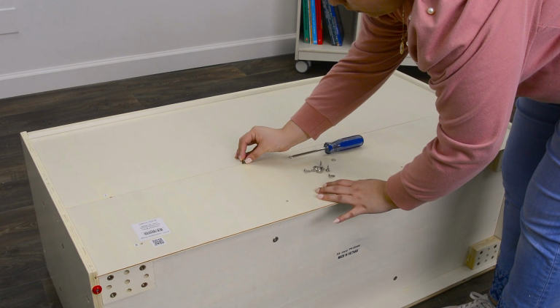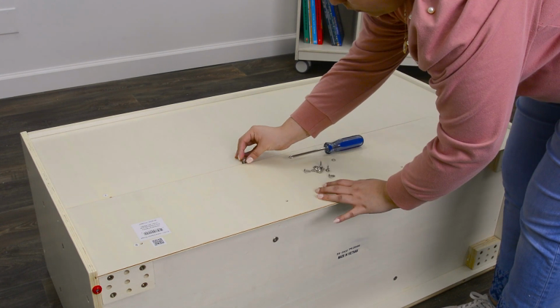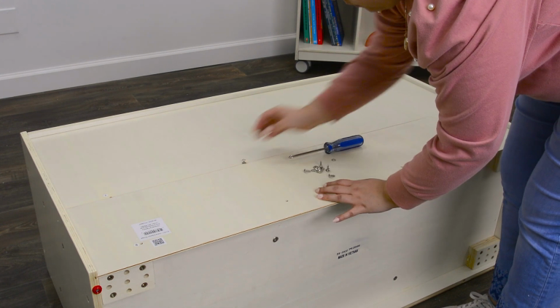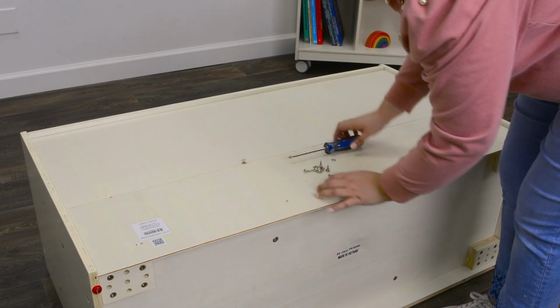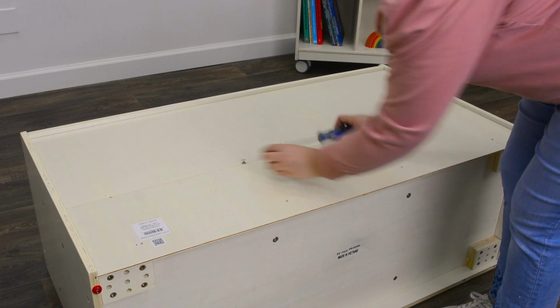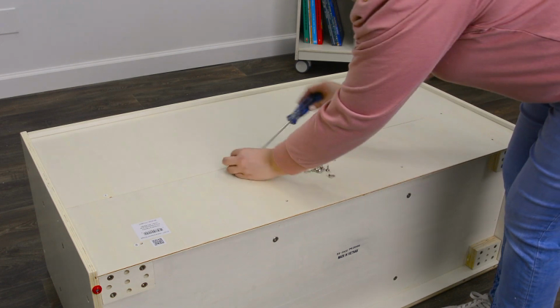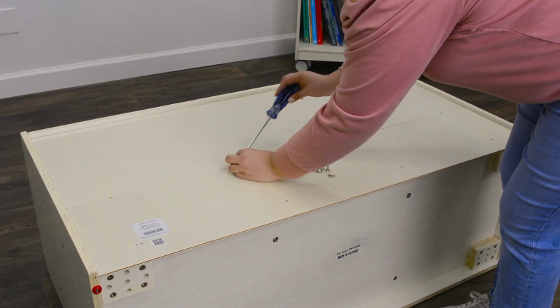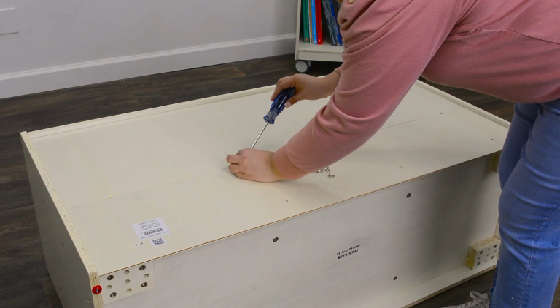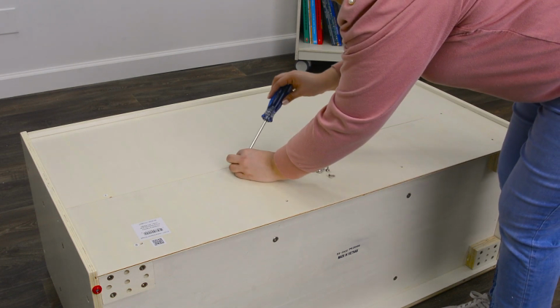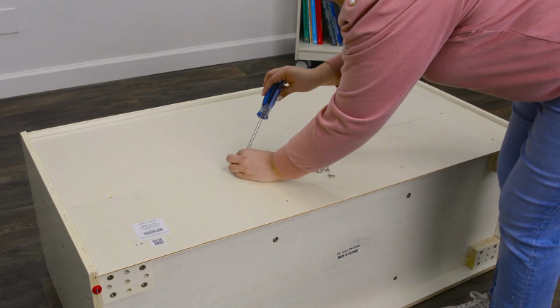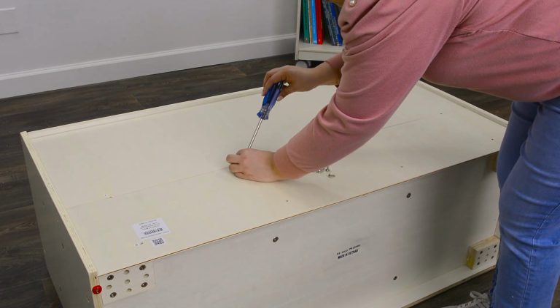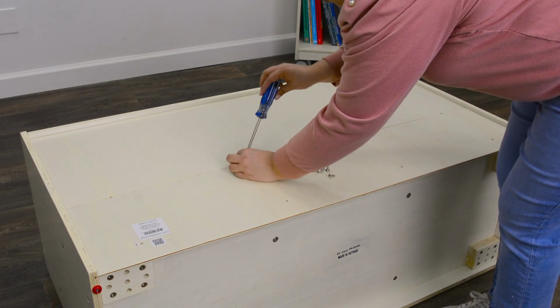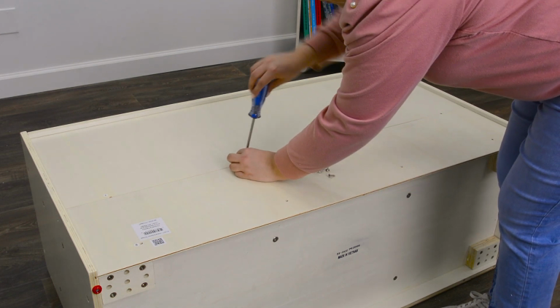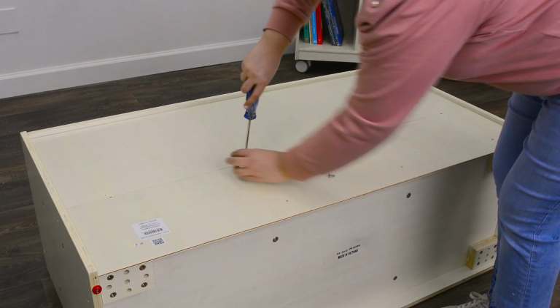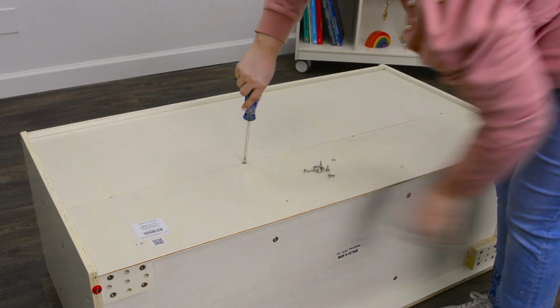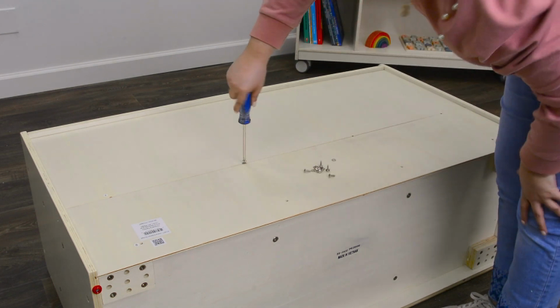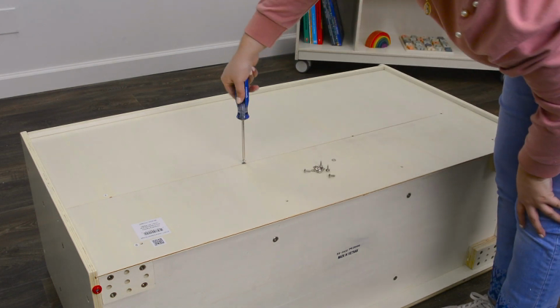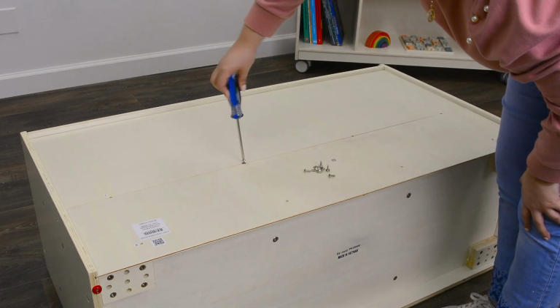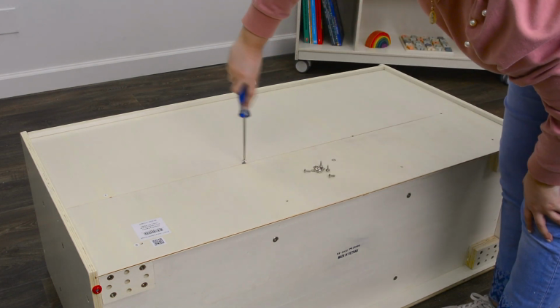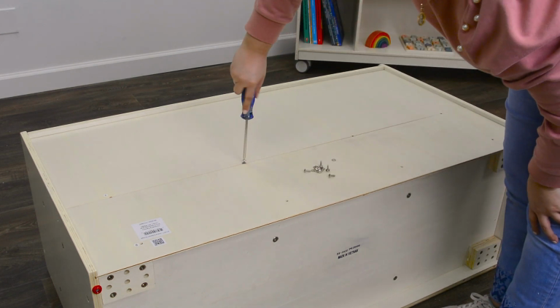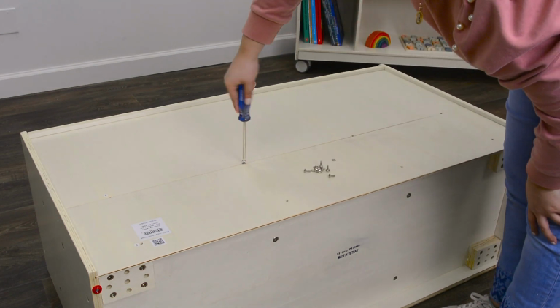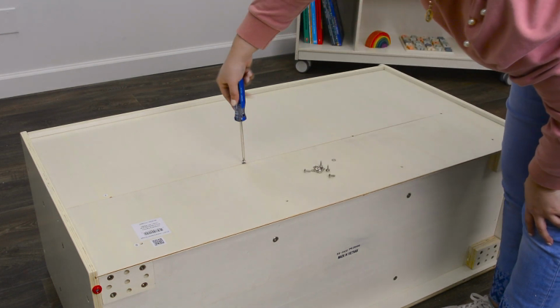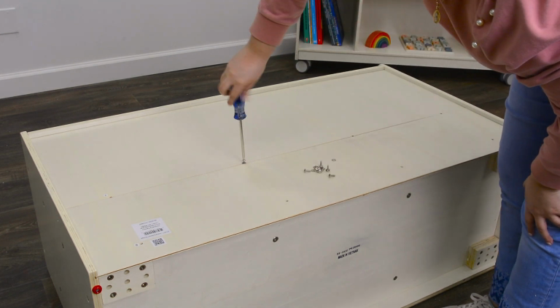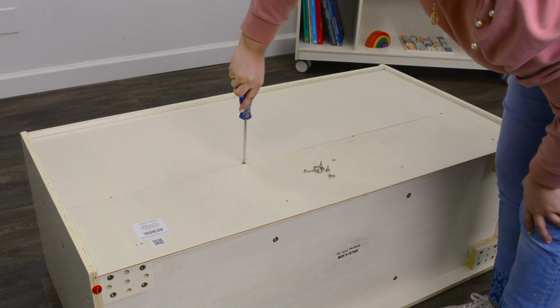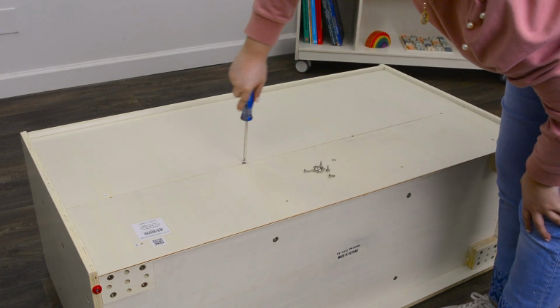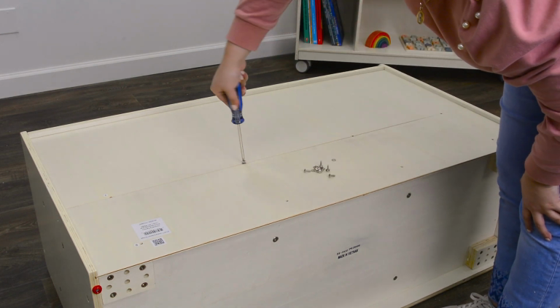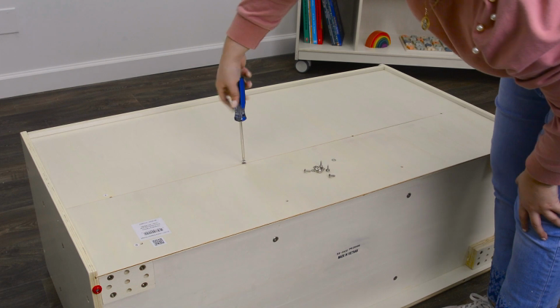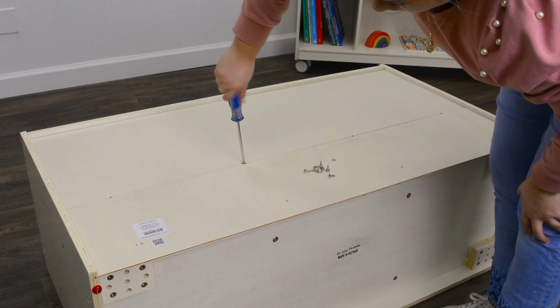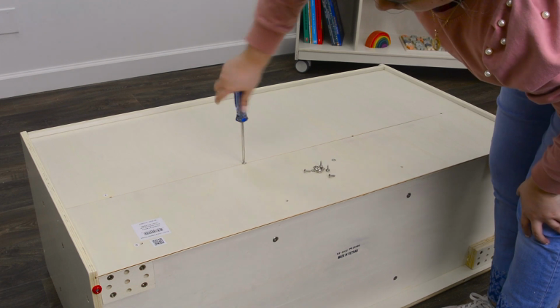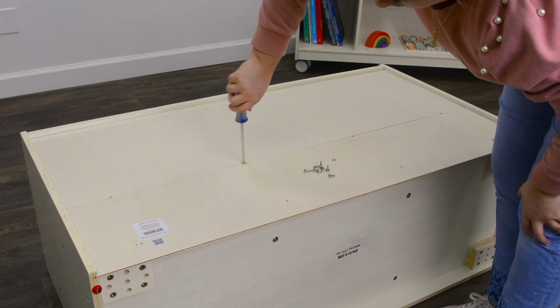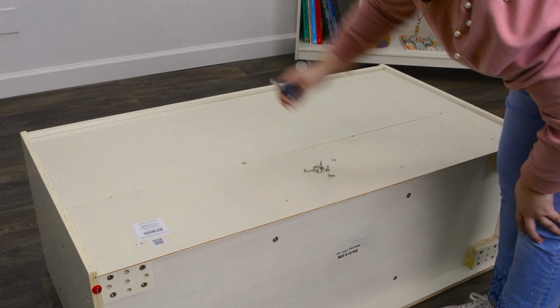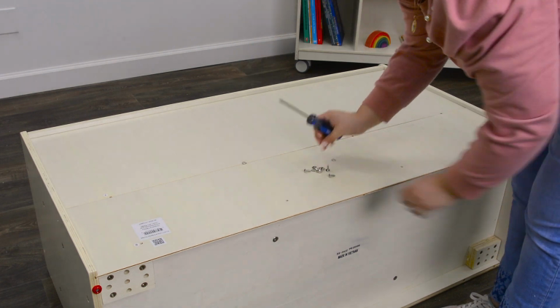Use a screwdriver to begin screwing in the screws in the back. We do not recommend using an electric screwdriver.